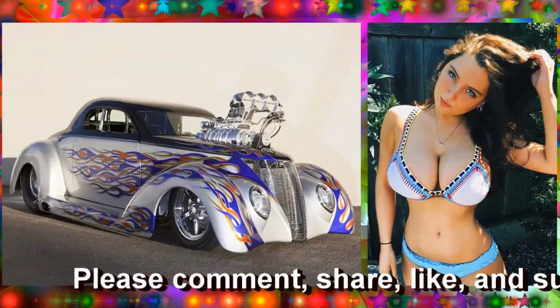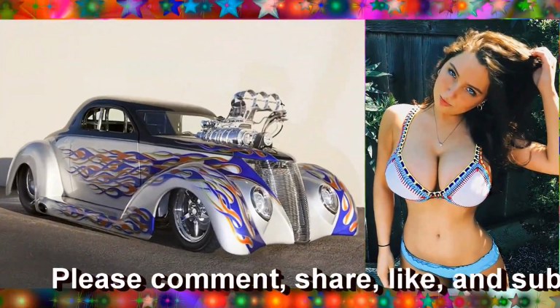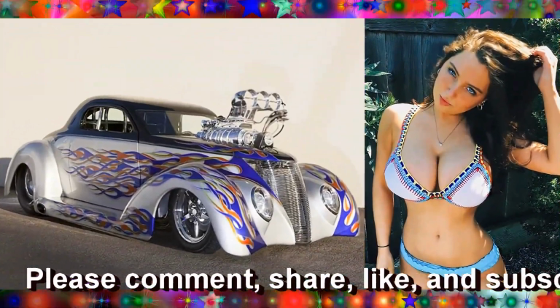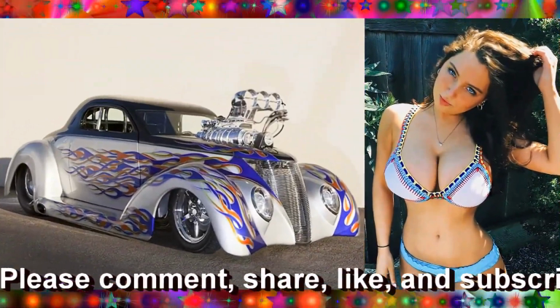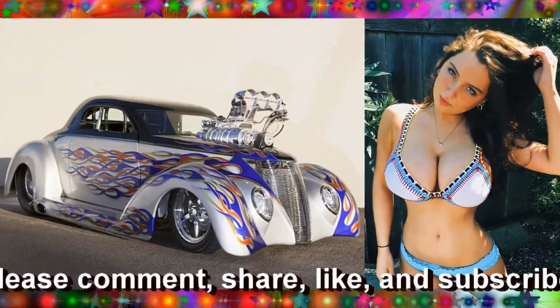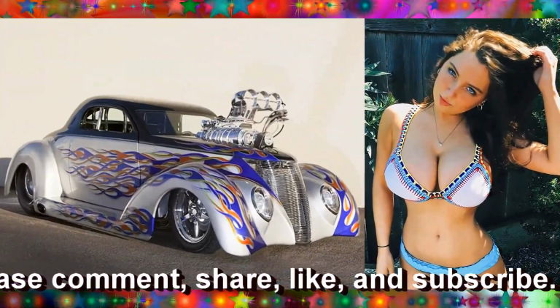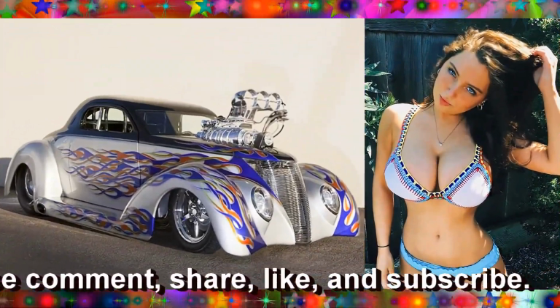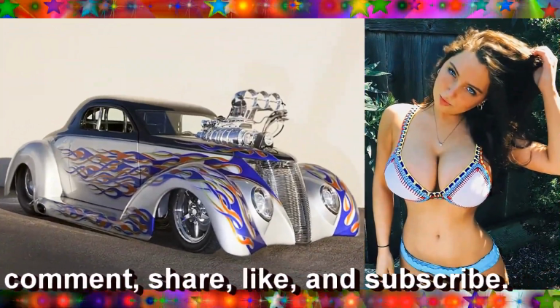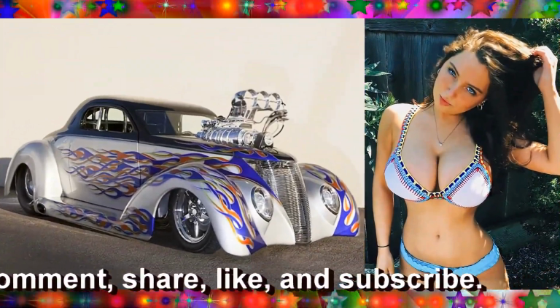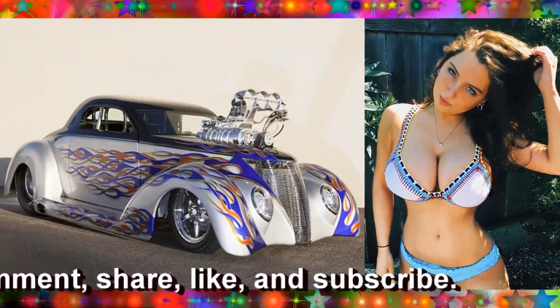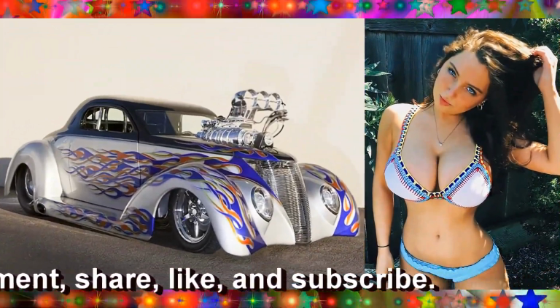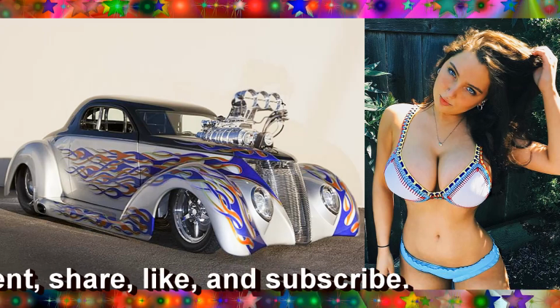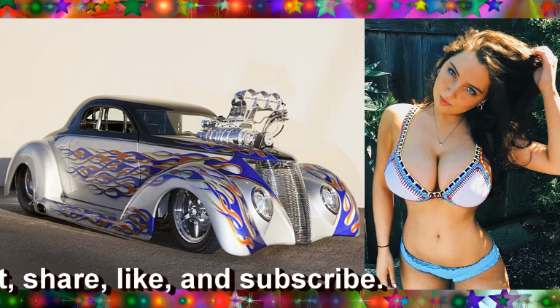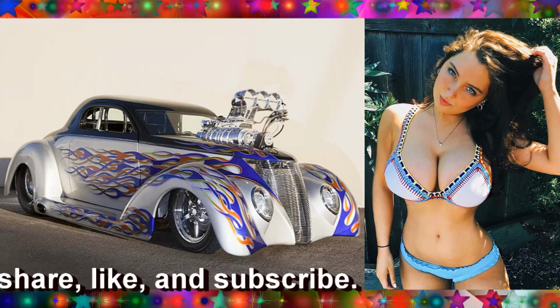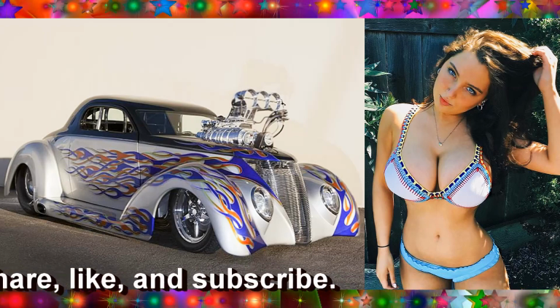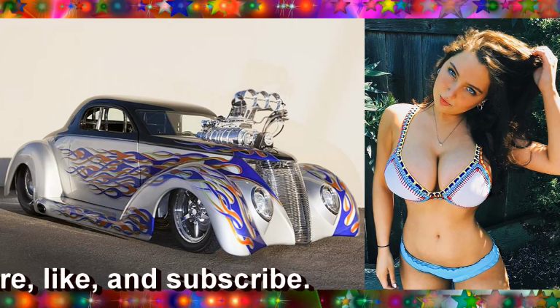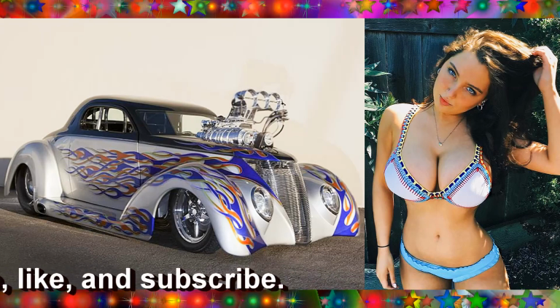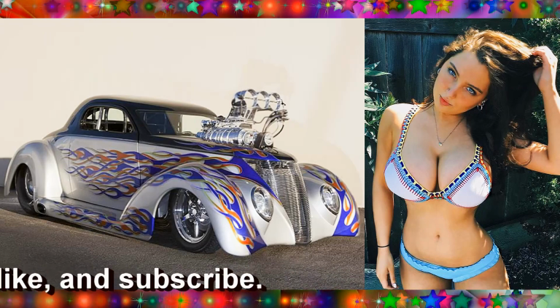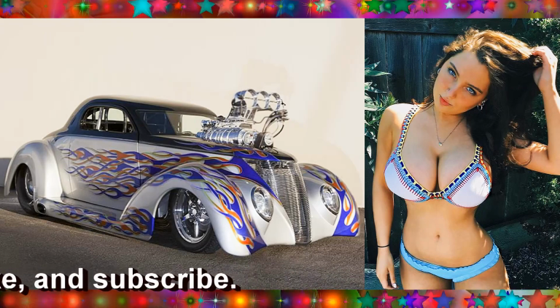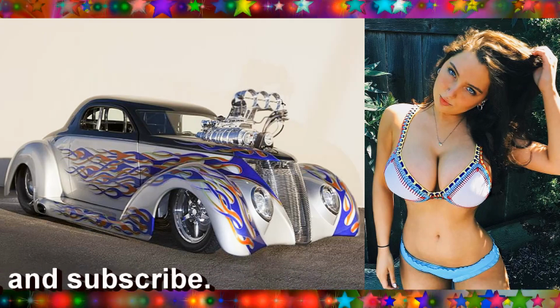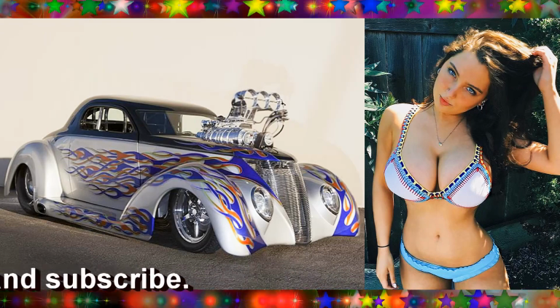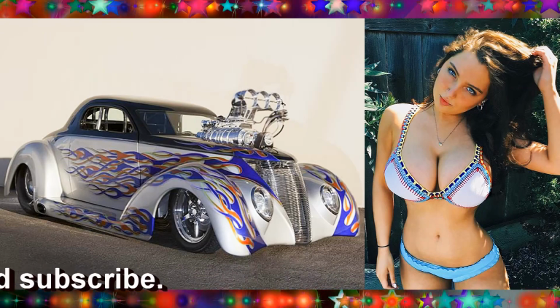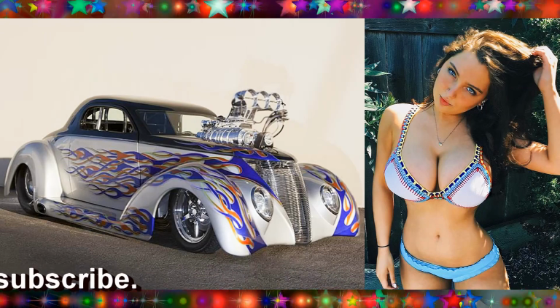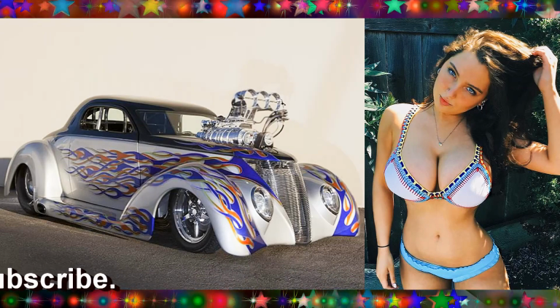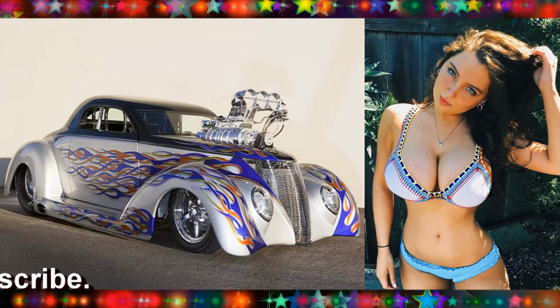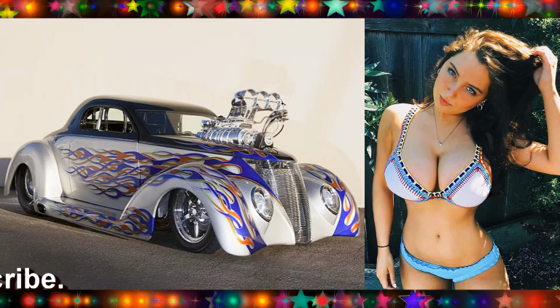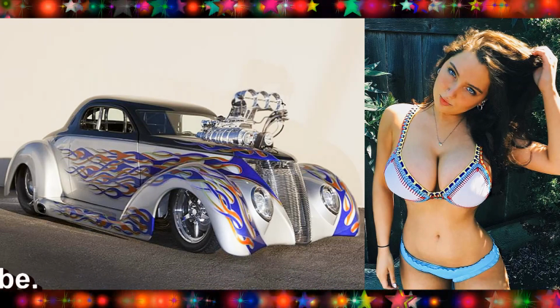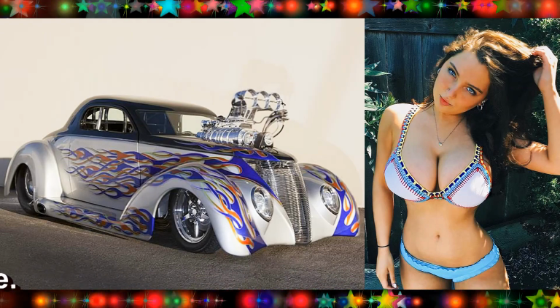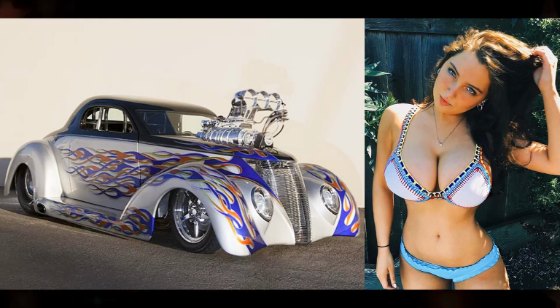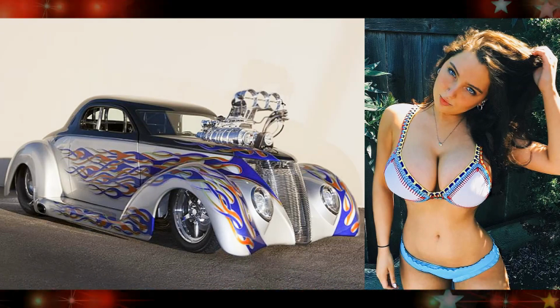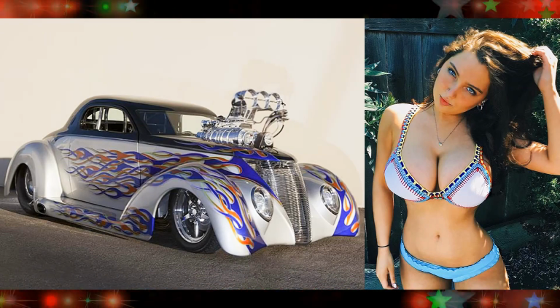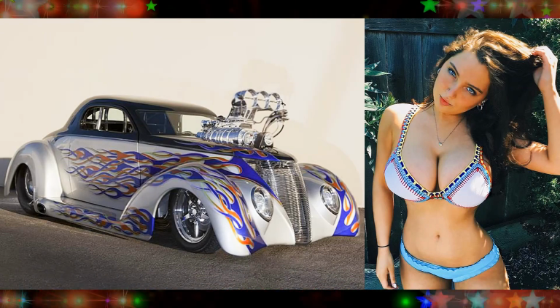Wowzer. Analyzing Gal here, a 1937 Ford Custom Drag Car.